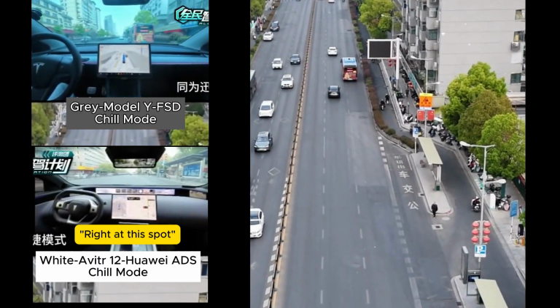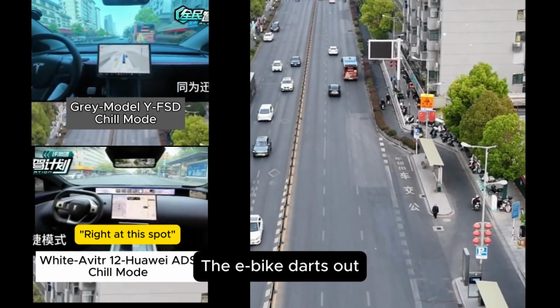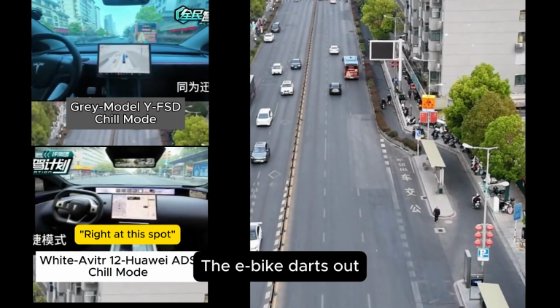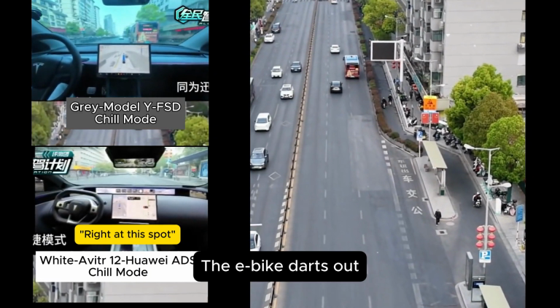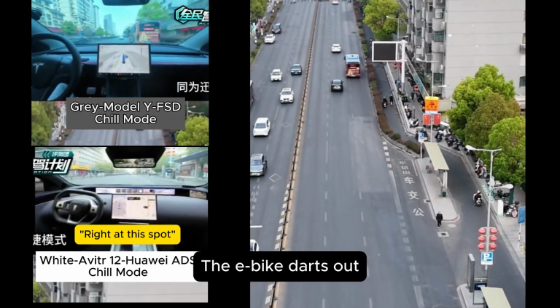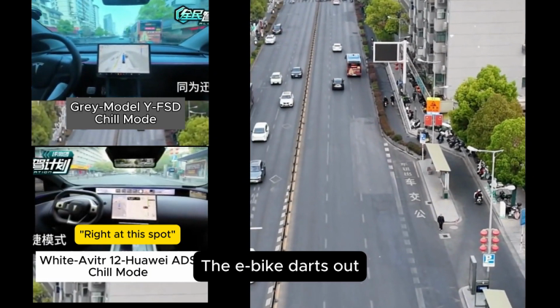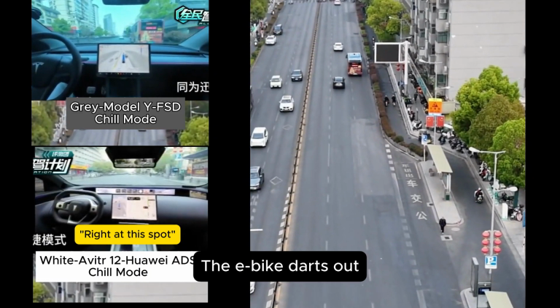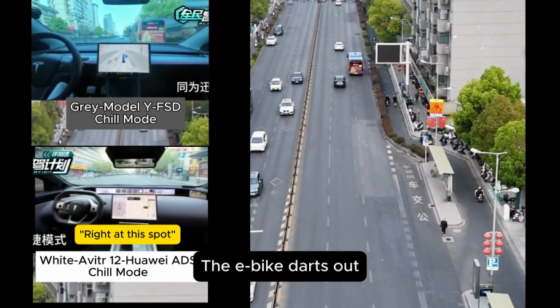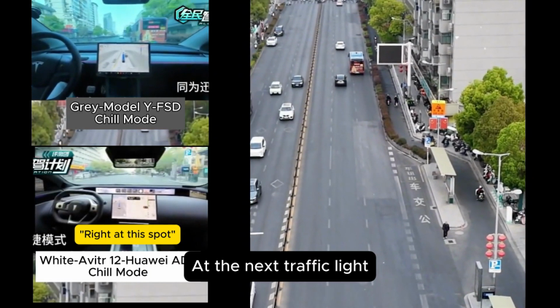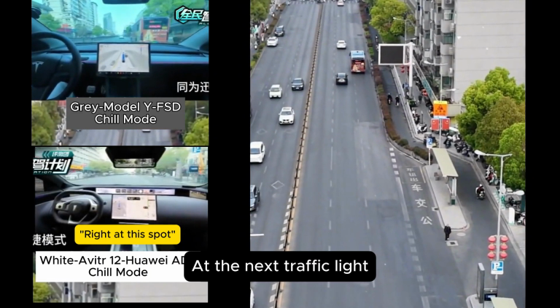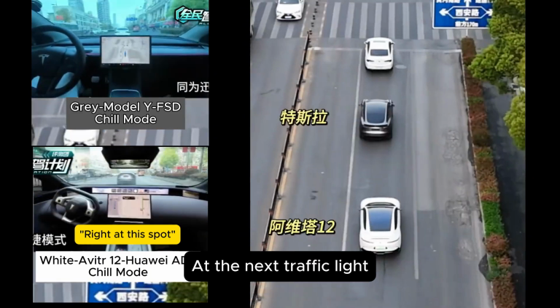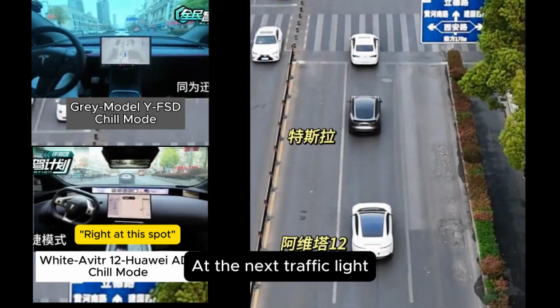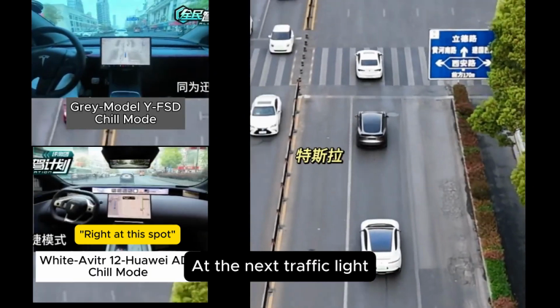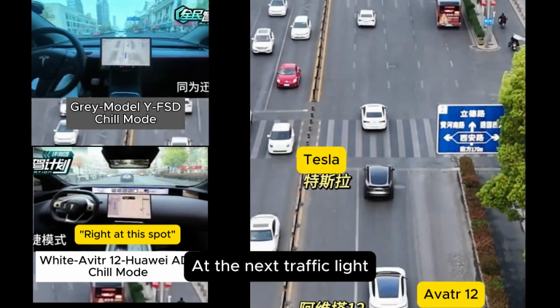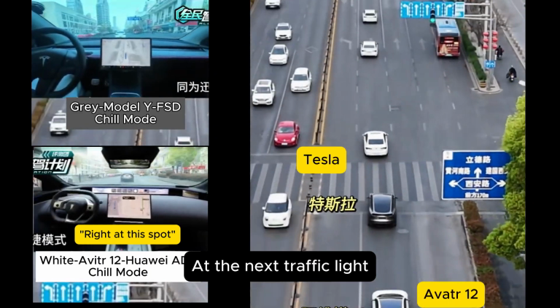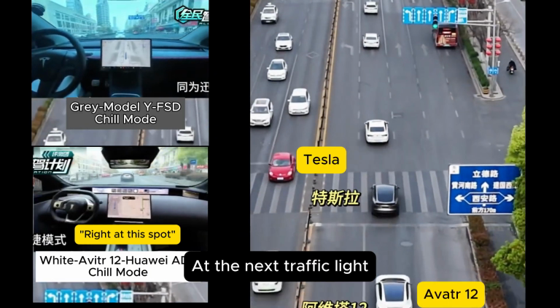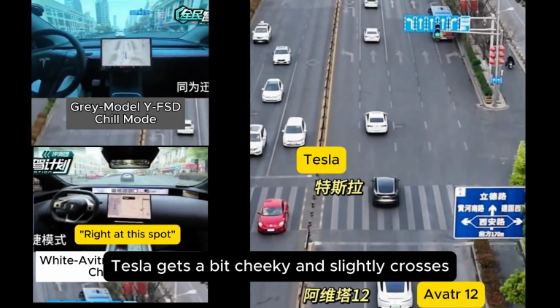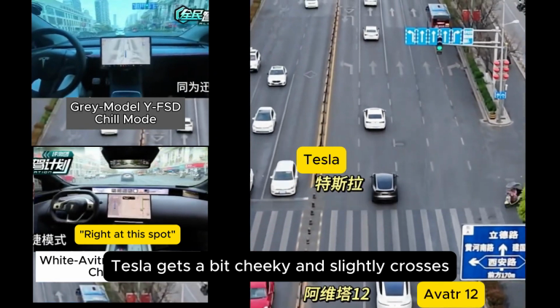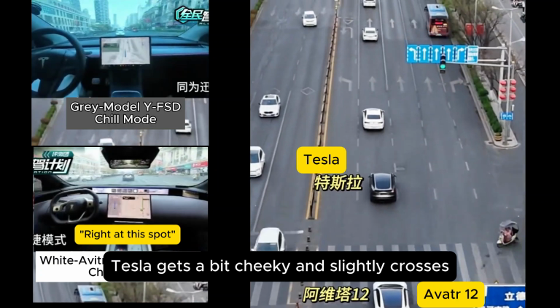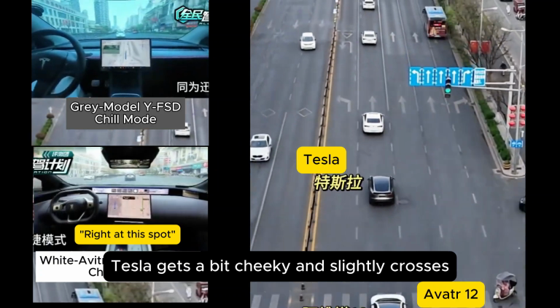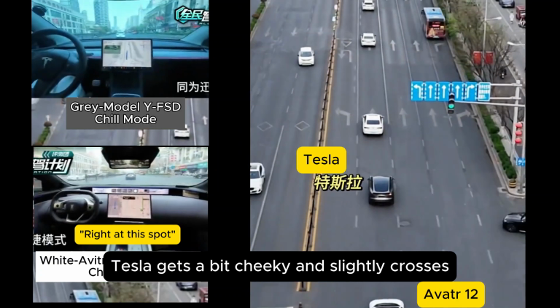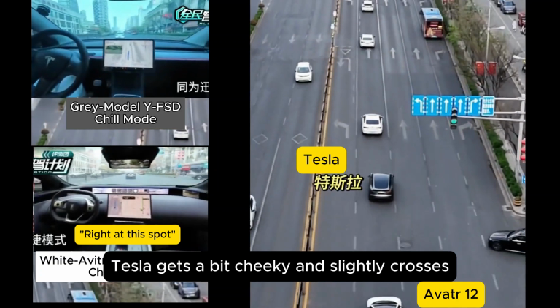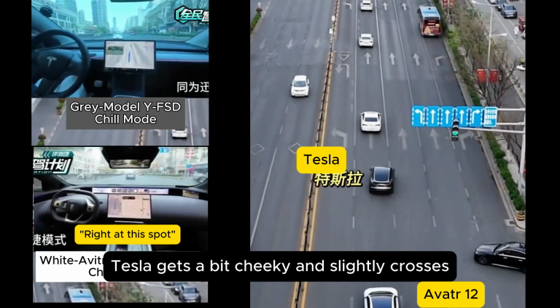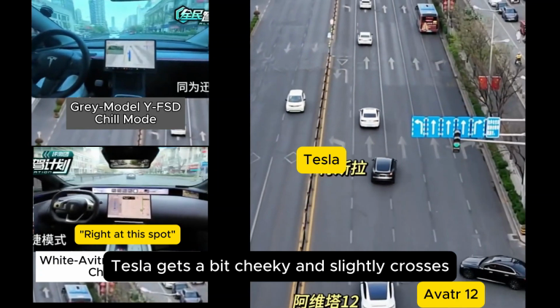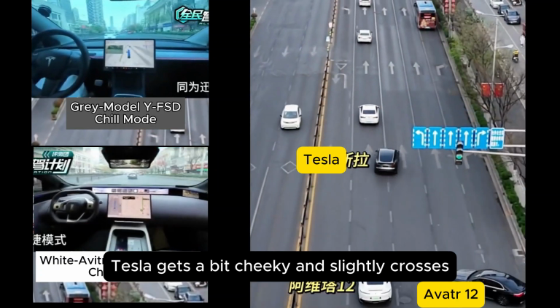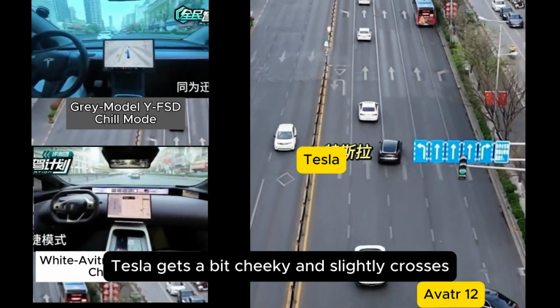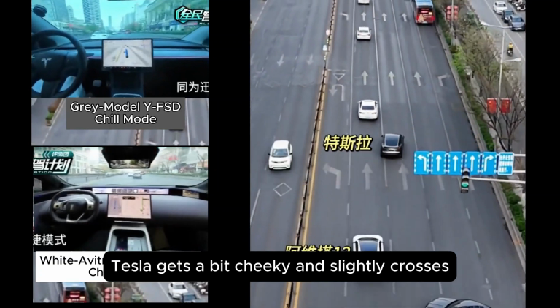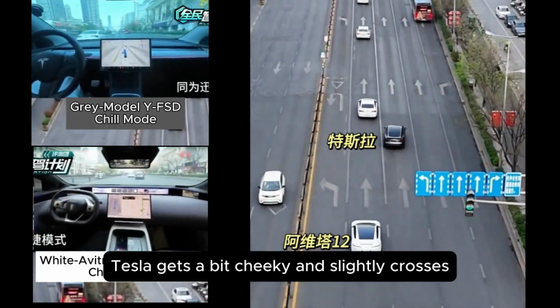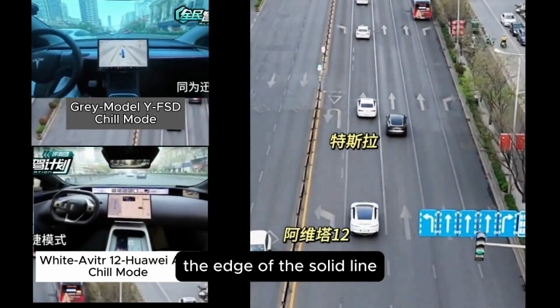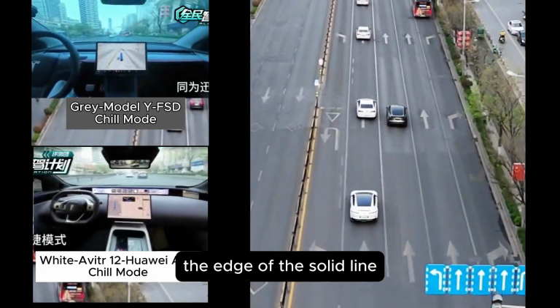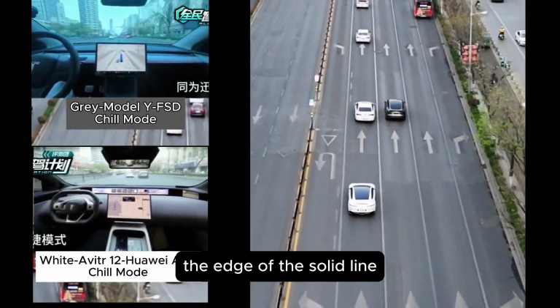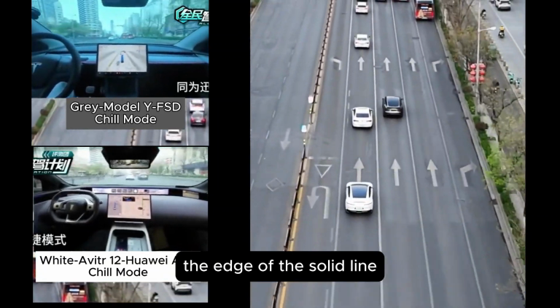The e-bike darts out. At the next traffic light, Tesla gets a bit cheeky and slightly crosses the edge of the solid line.